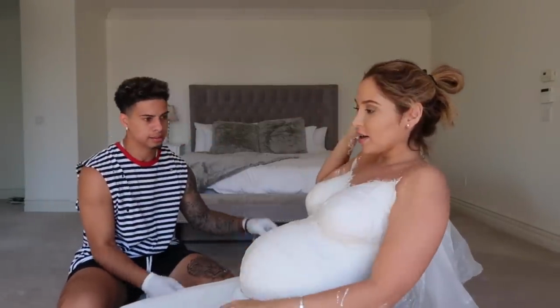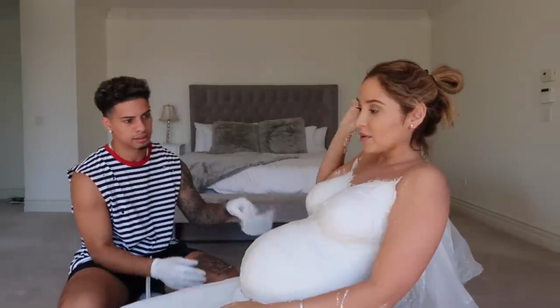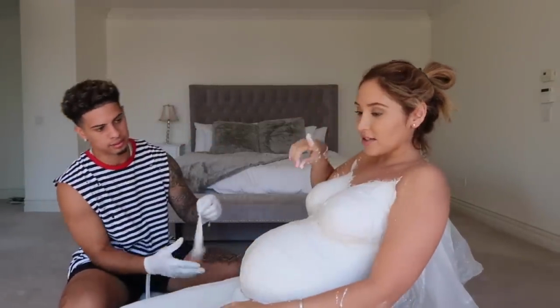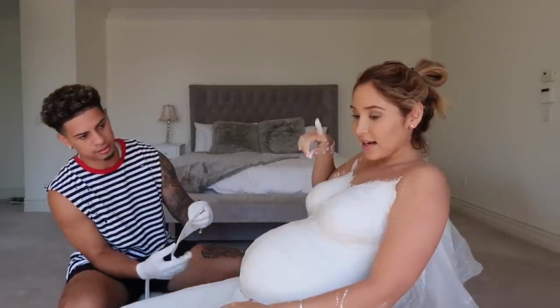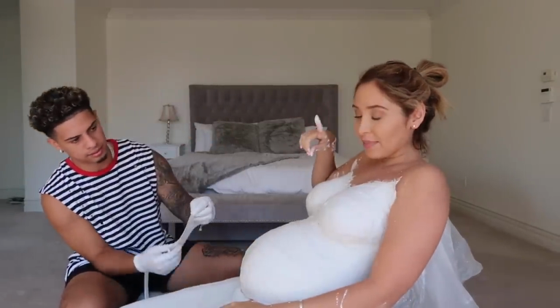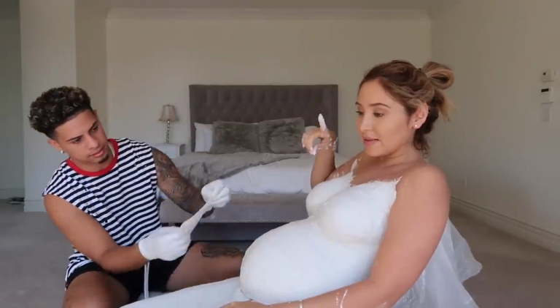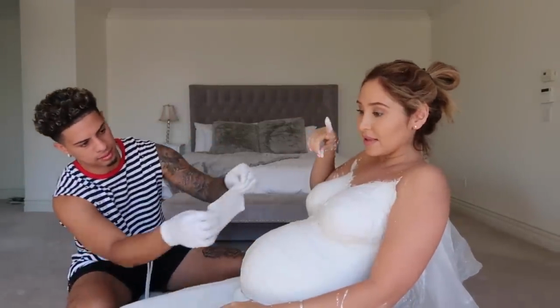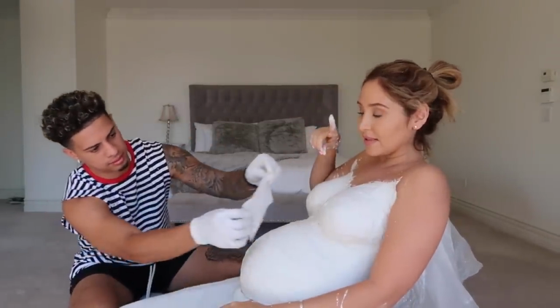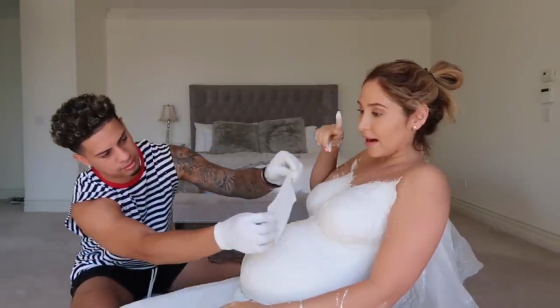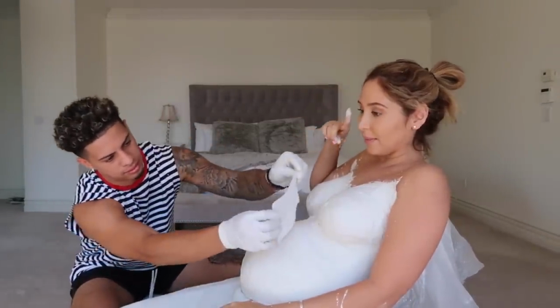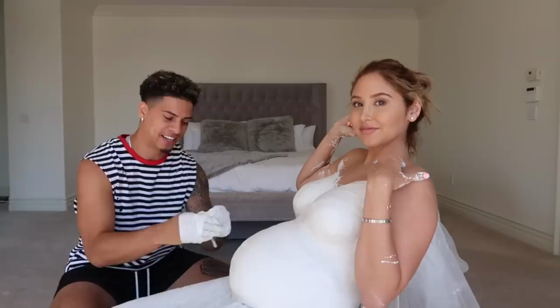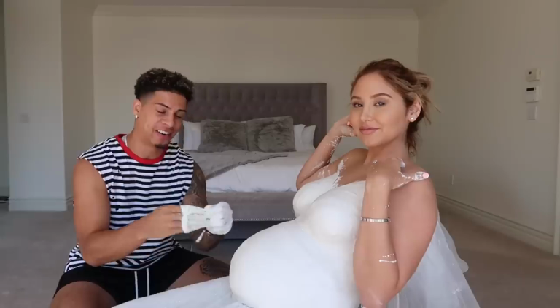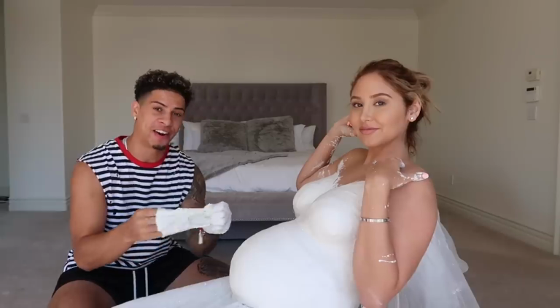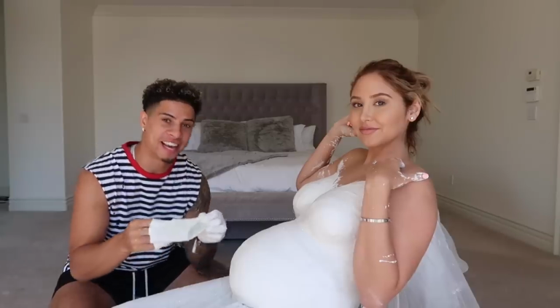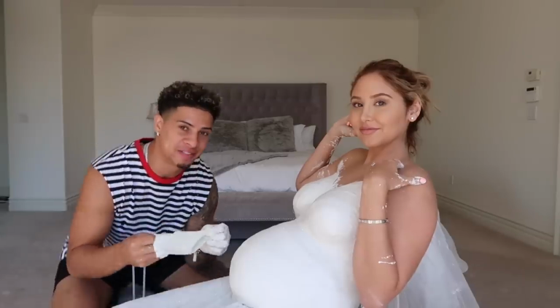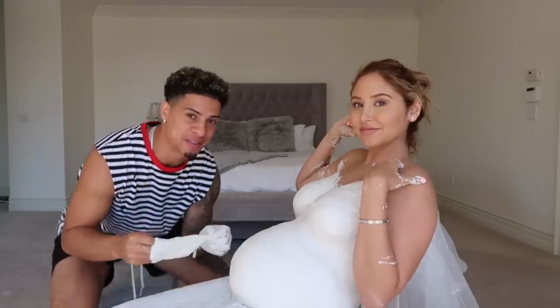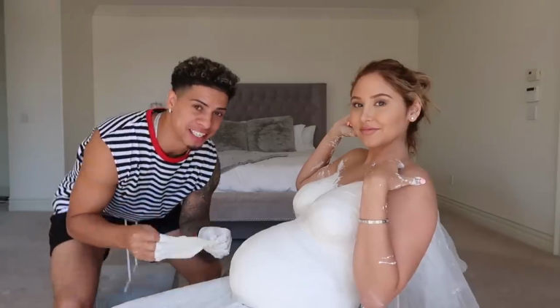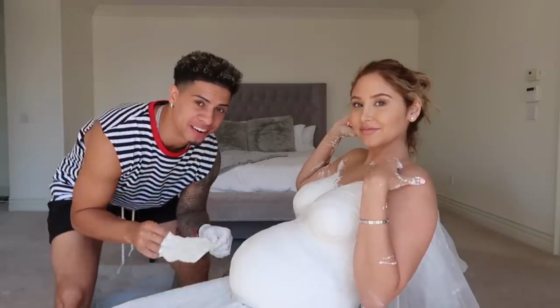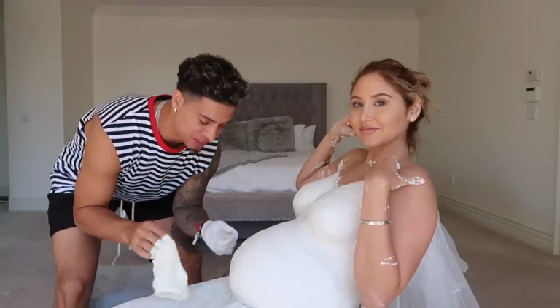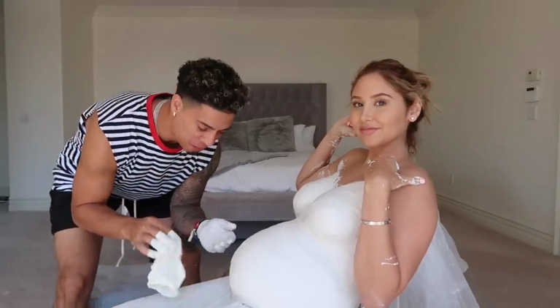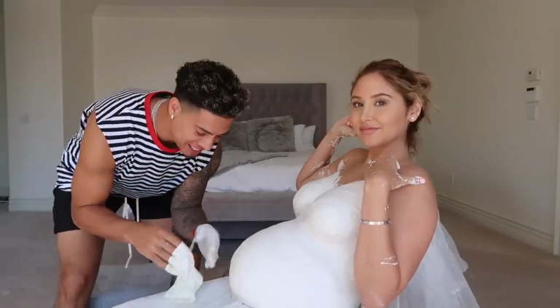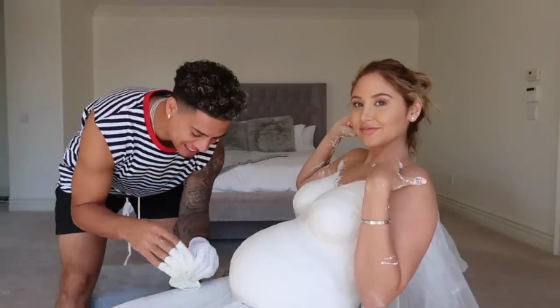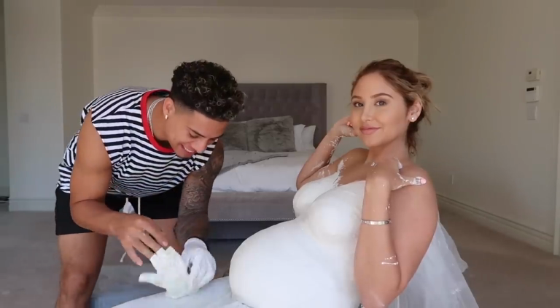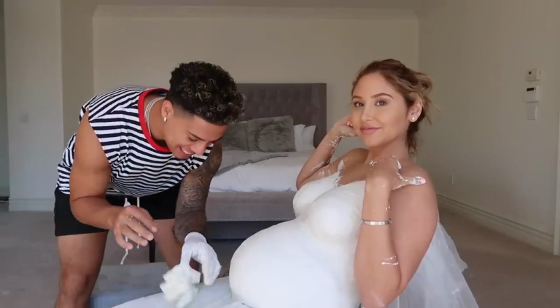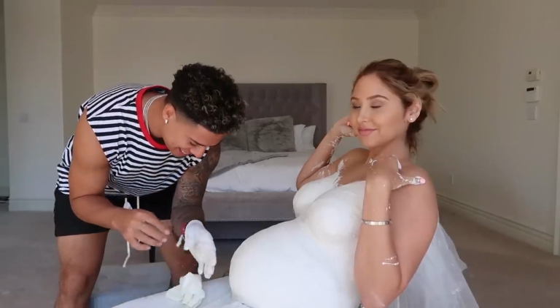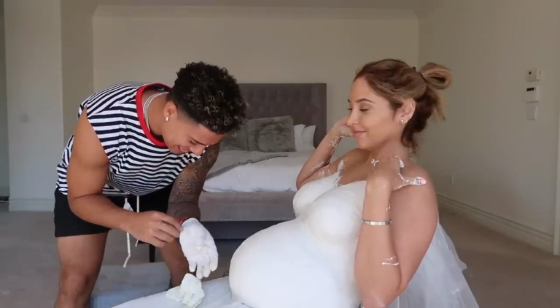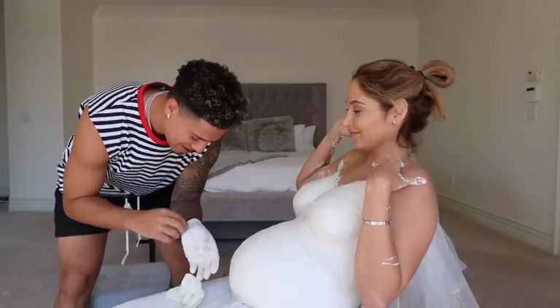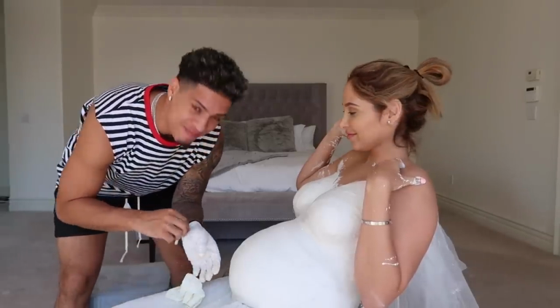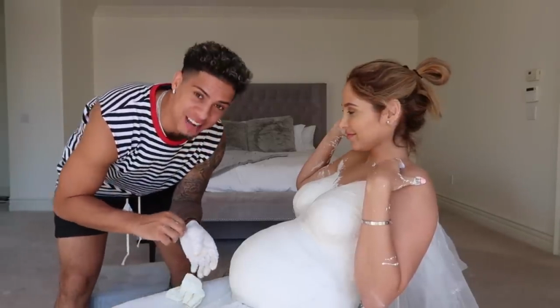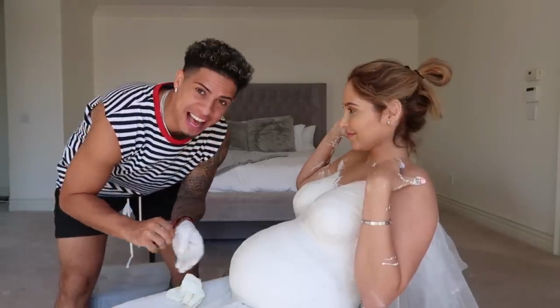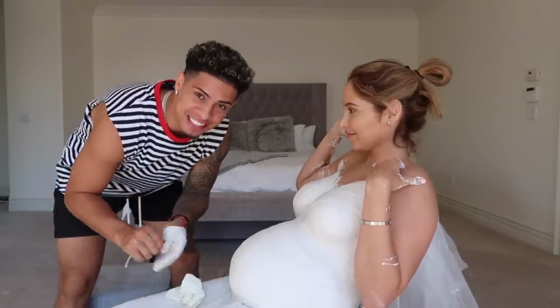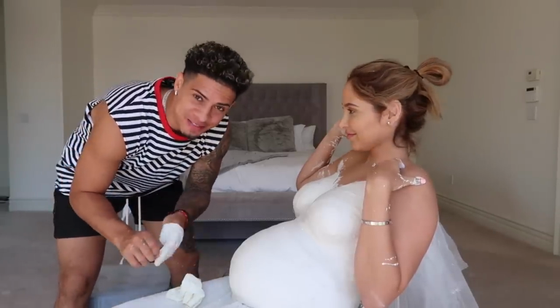Your teeth for some reason aren't as white during pregnancy — they start to have this weird tint. Your hair can change in different ways: either you can lose hair or get more hair. For me this pregnancy I didn't lose hair like I did the first time — I was losing a whole bunch of hair the first time, which didn't happen to me this time.